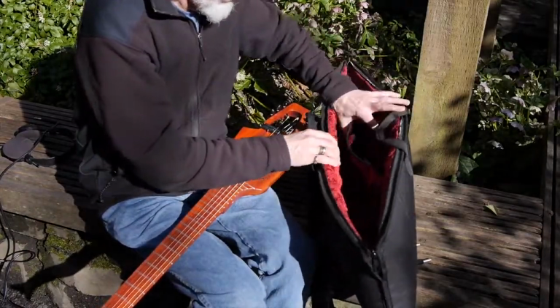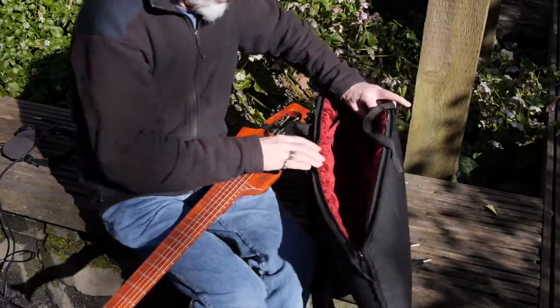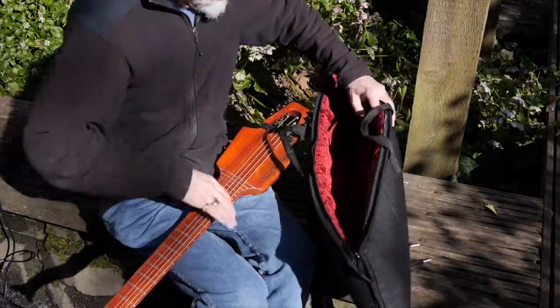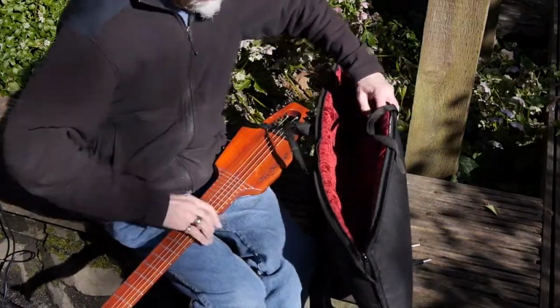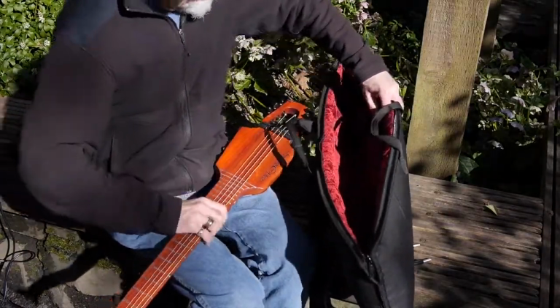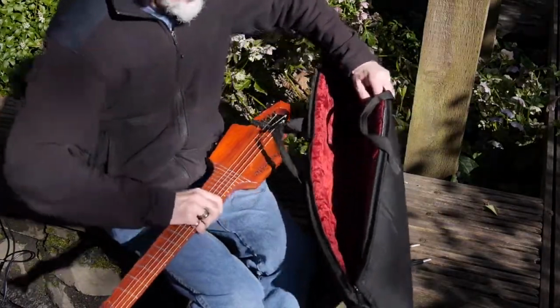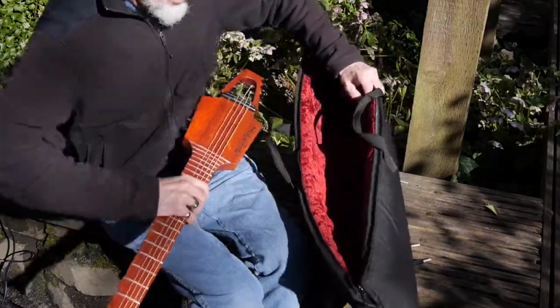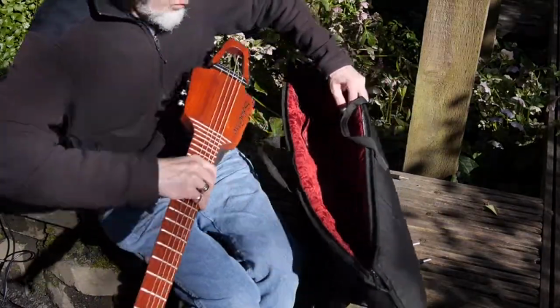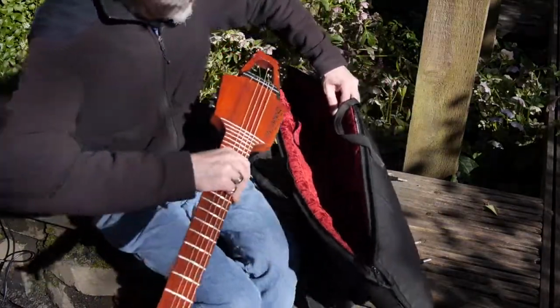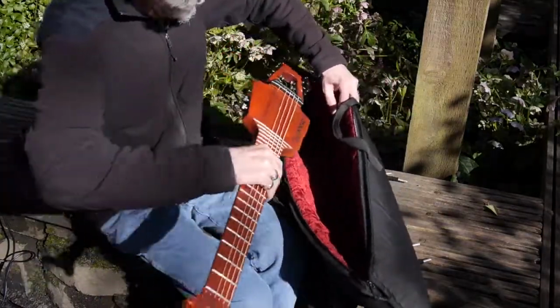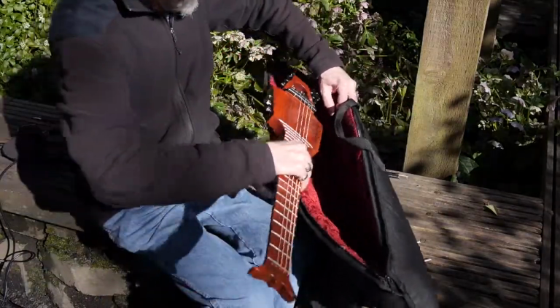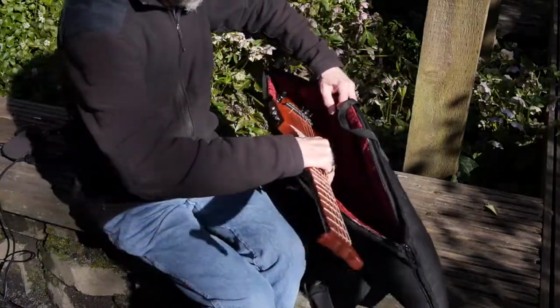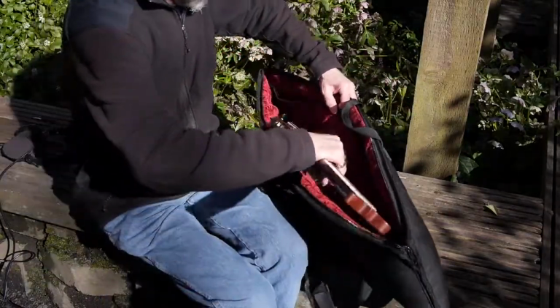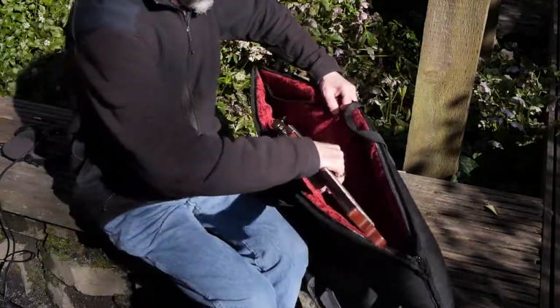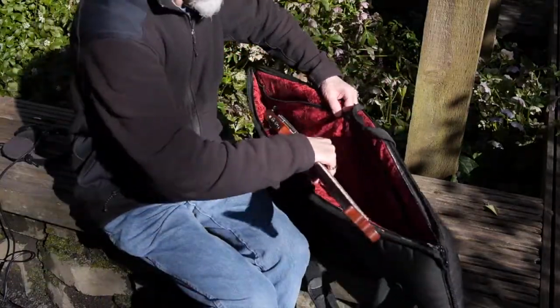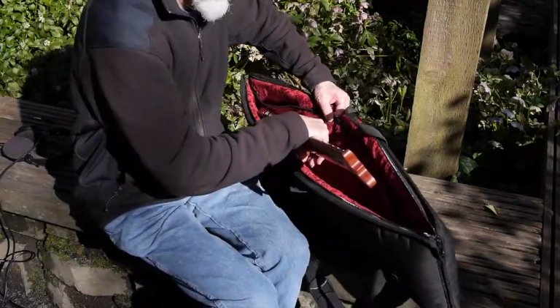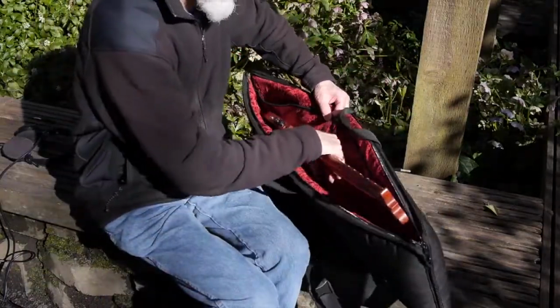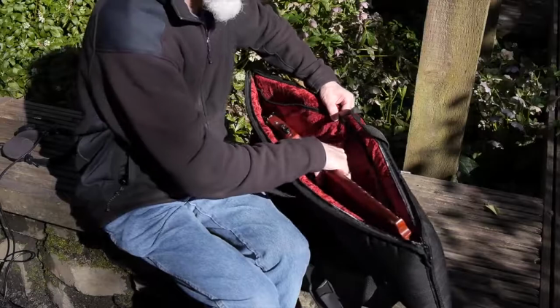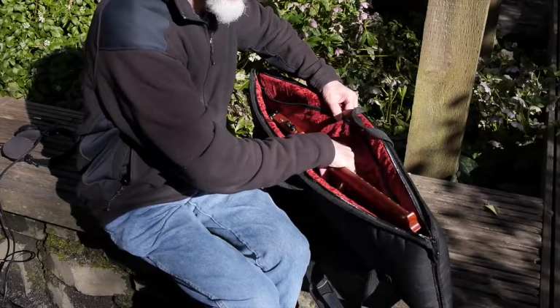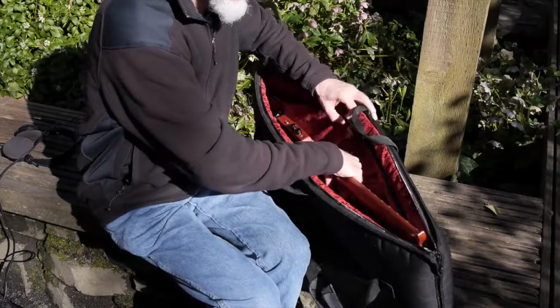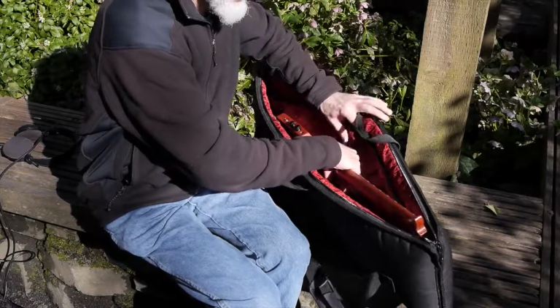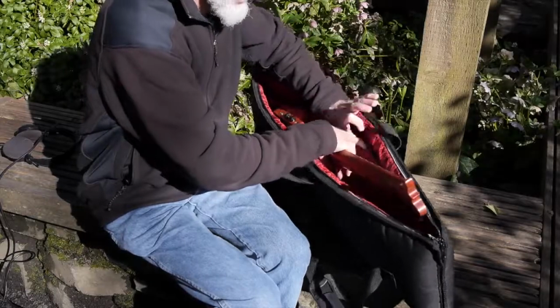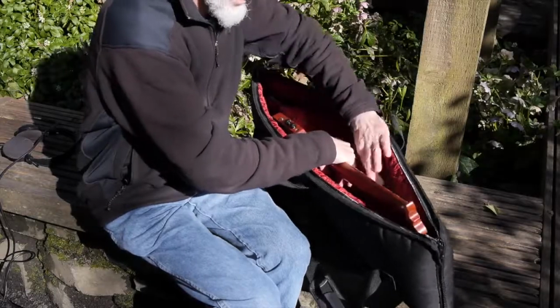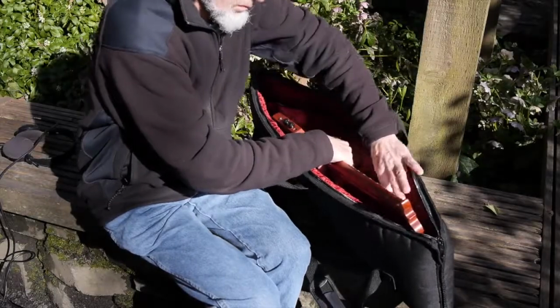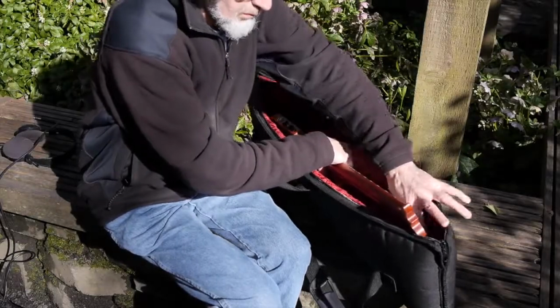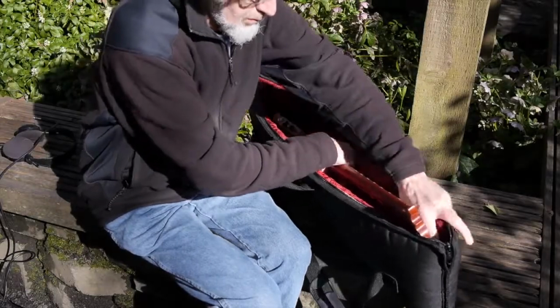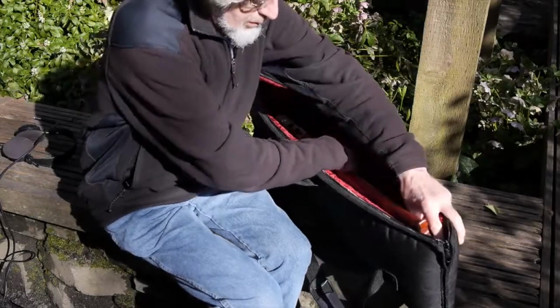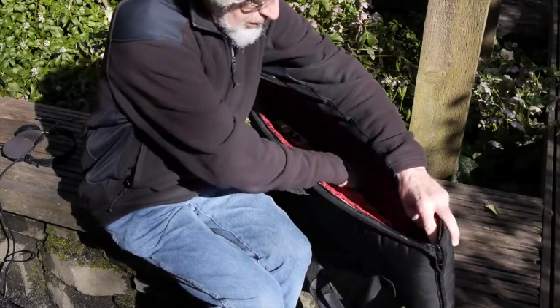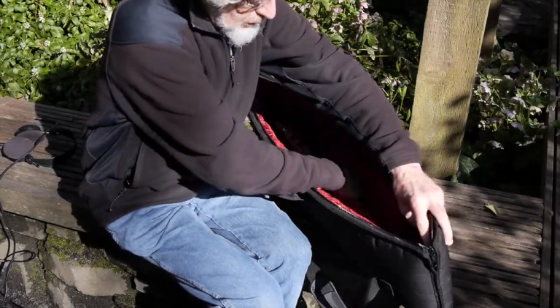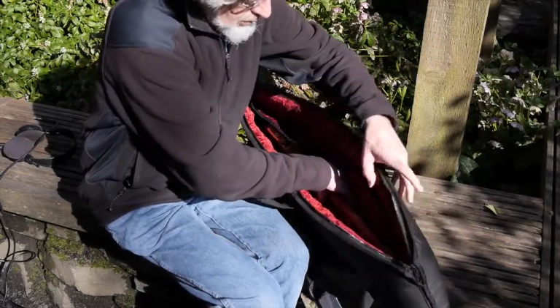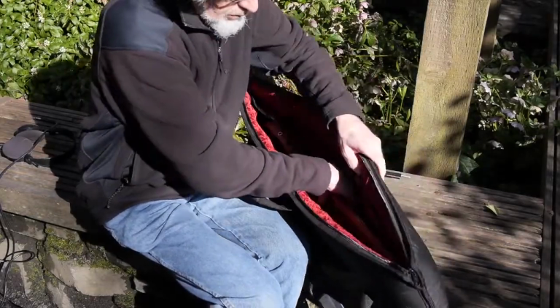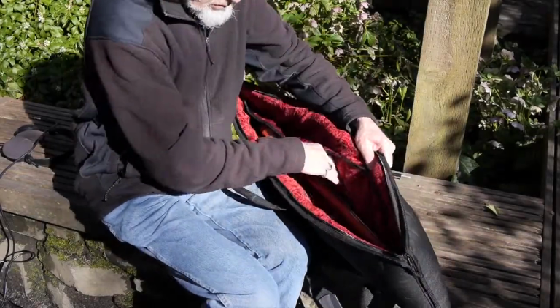Each instrument is handmade in Eugene, Oregon, and is of the highest quality.